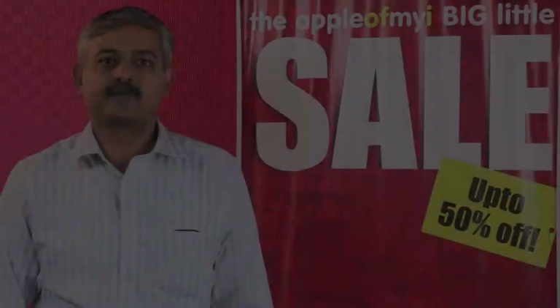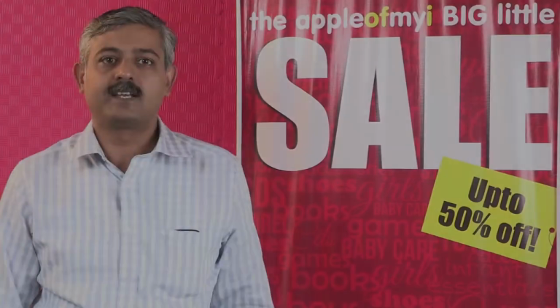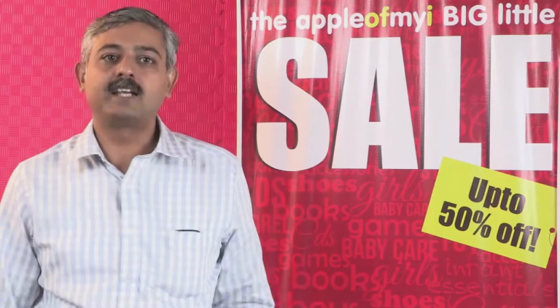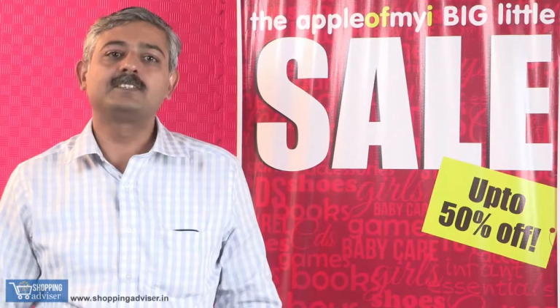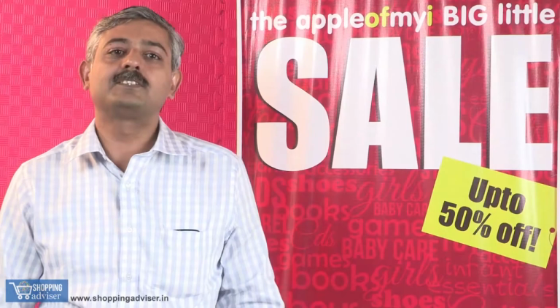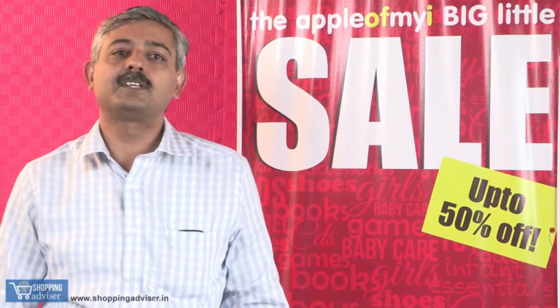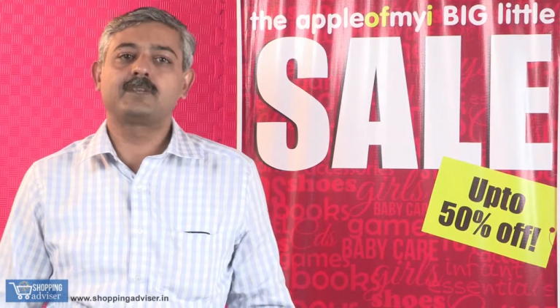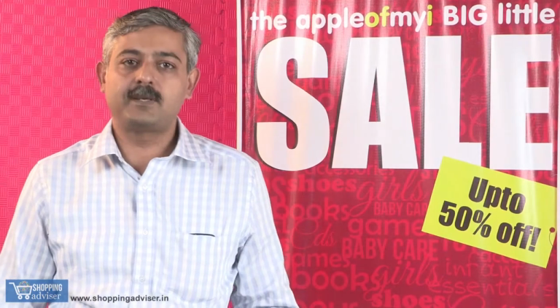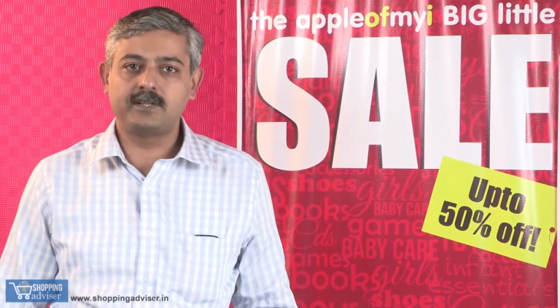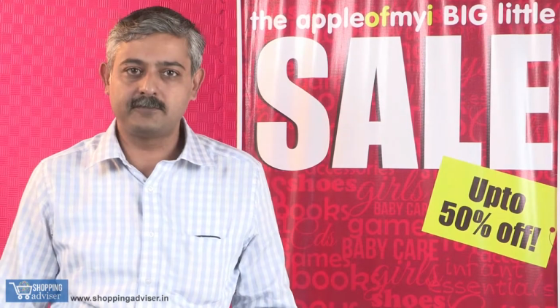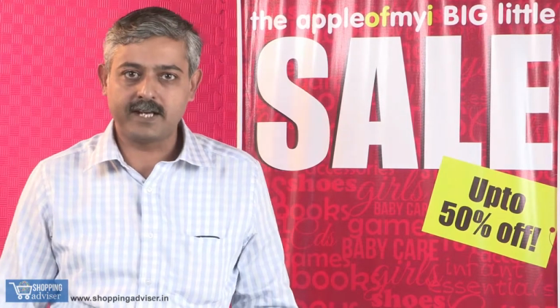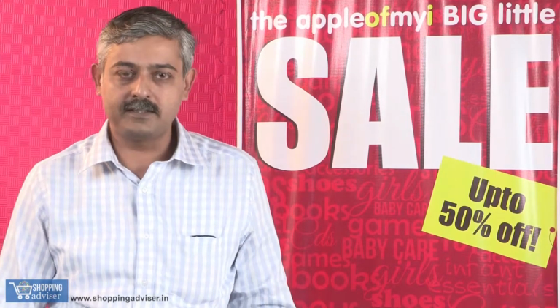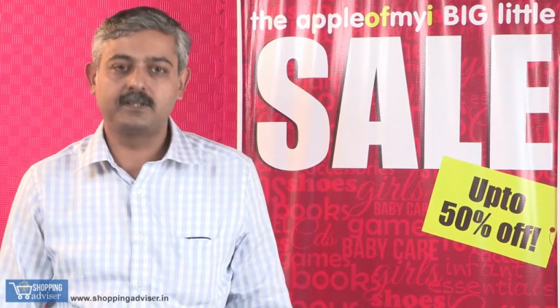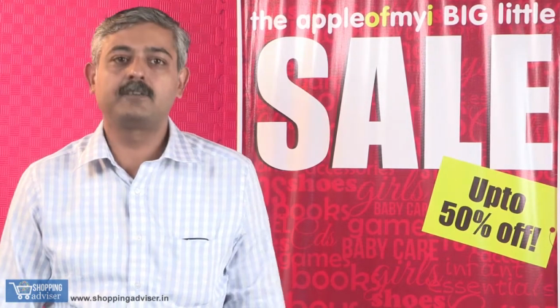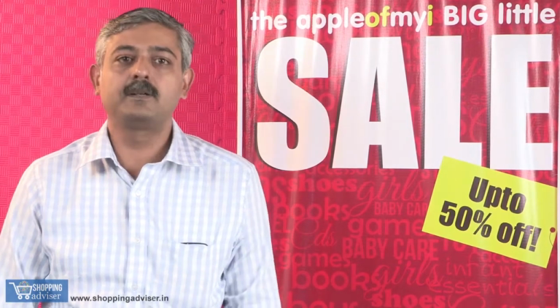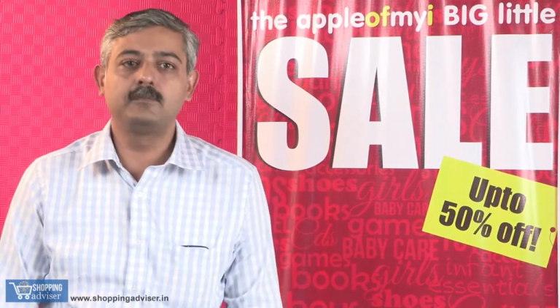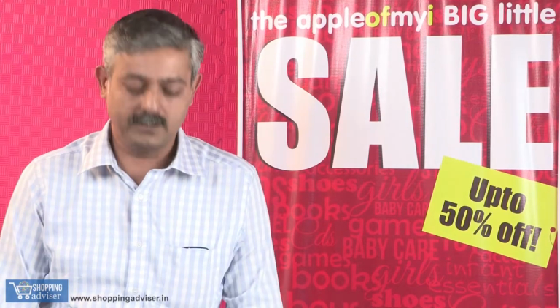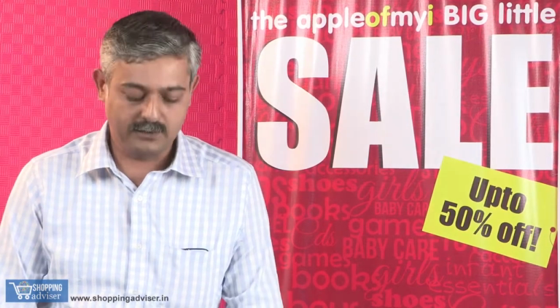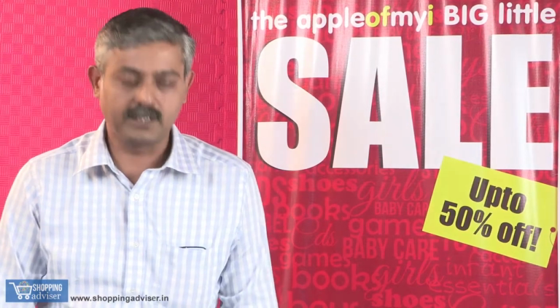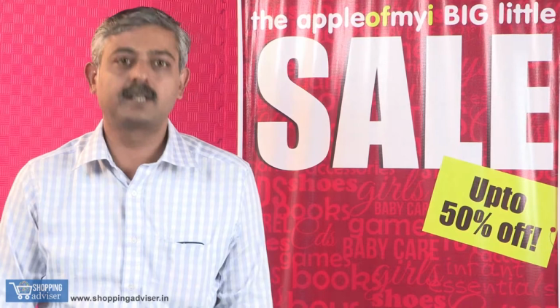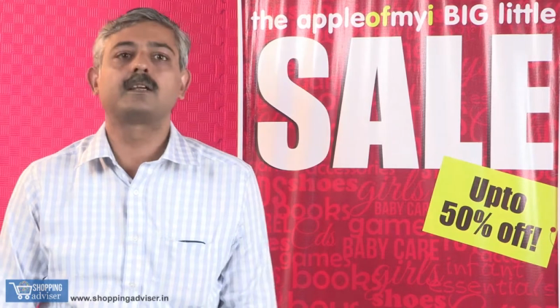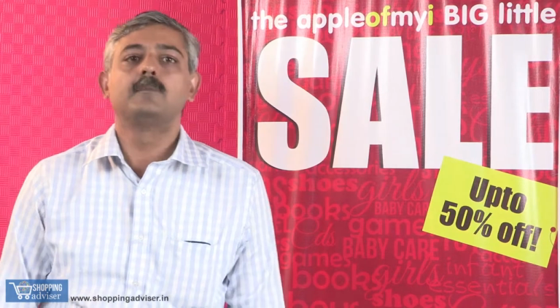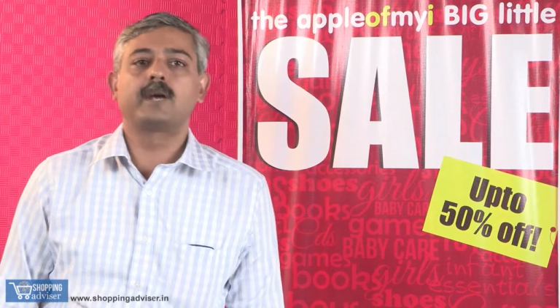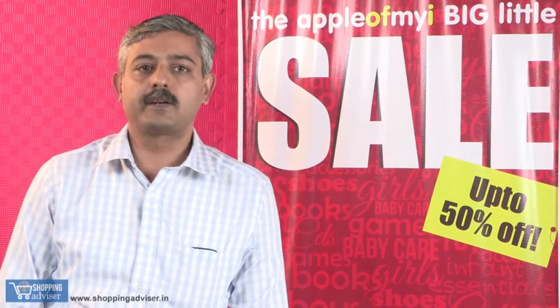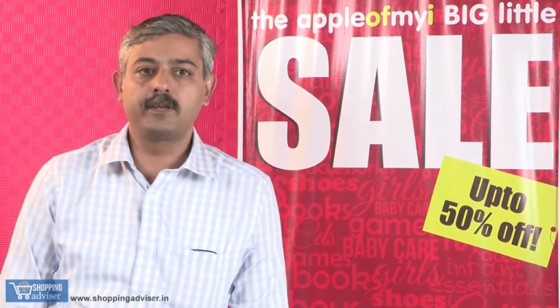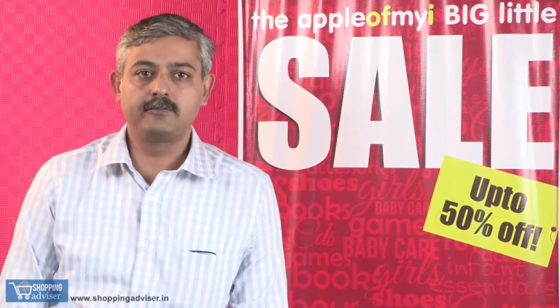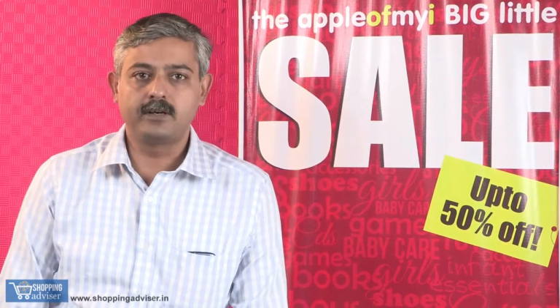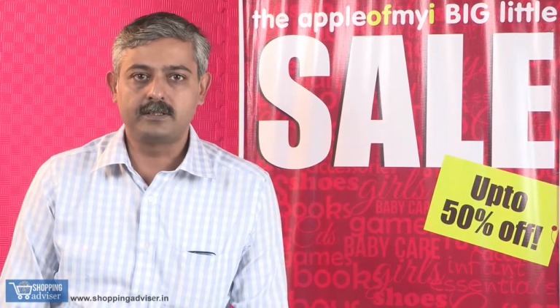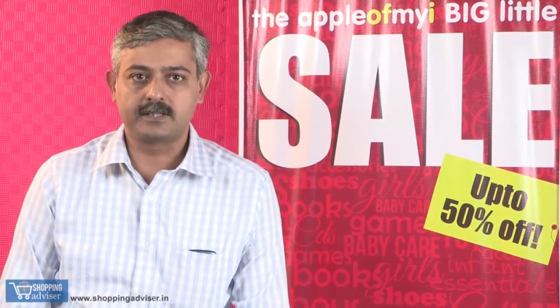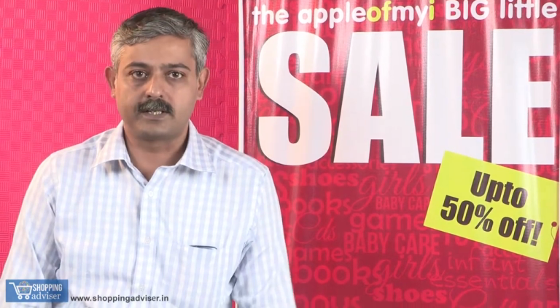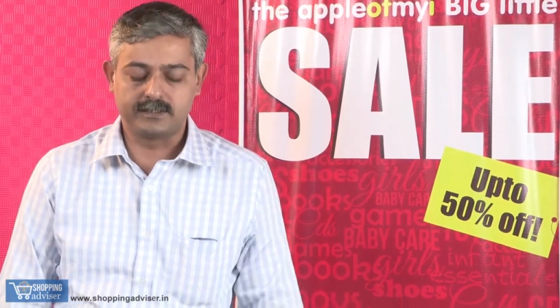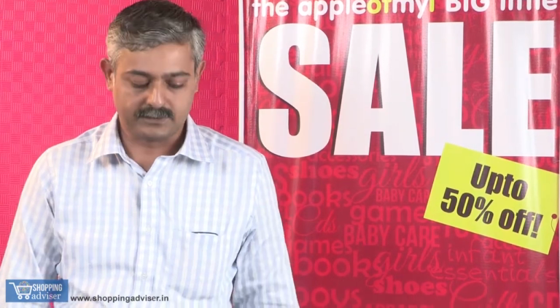Hi, this is George from Apple of My Eye. Today we will be looking at microwave sterilizers.